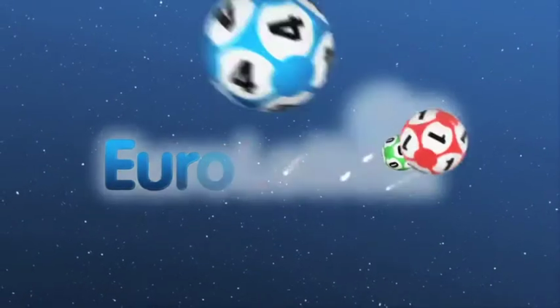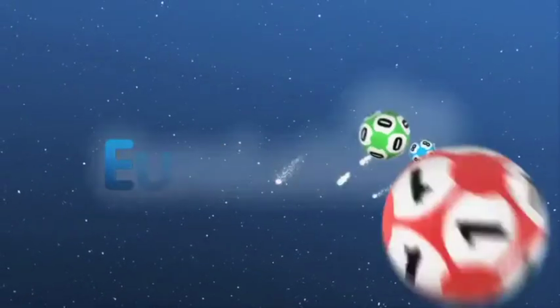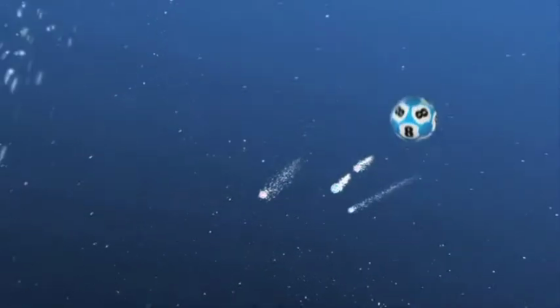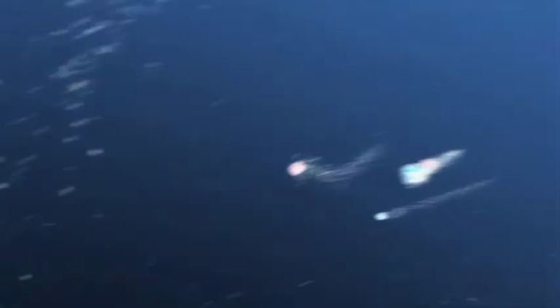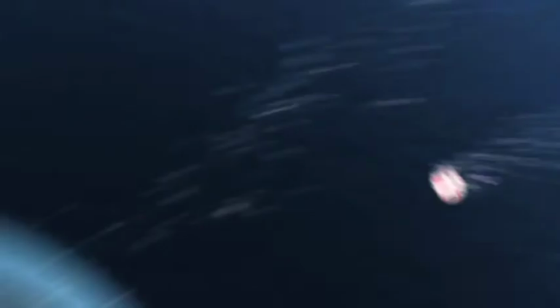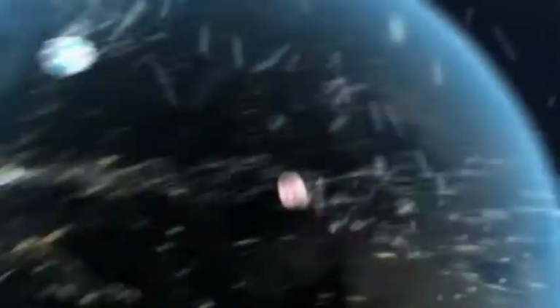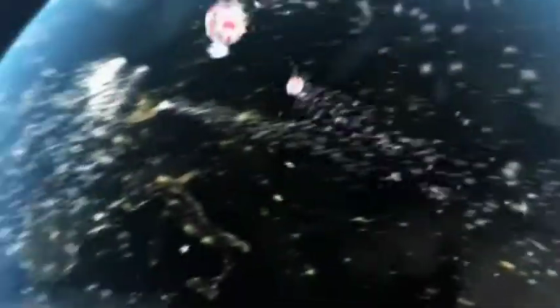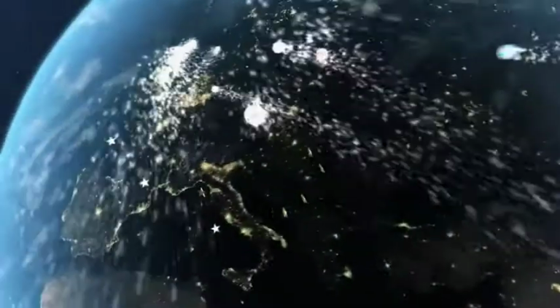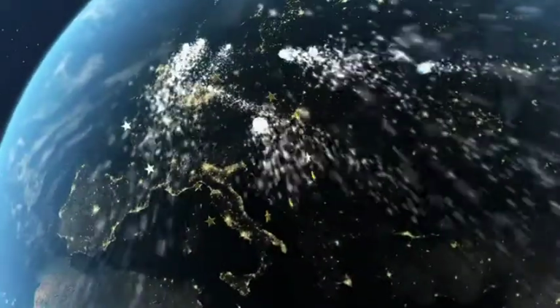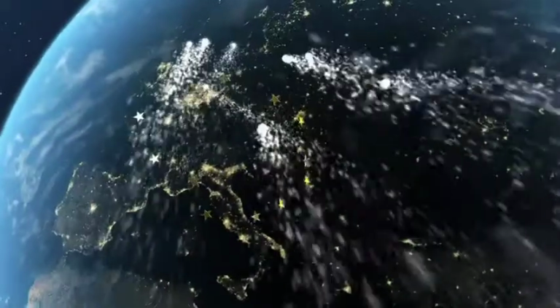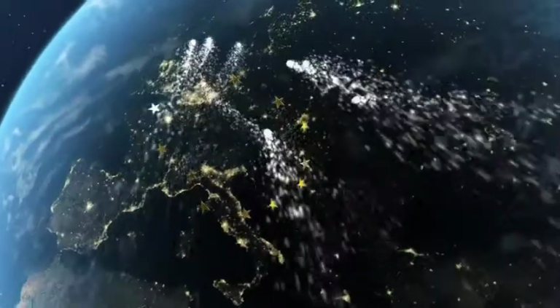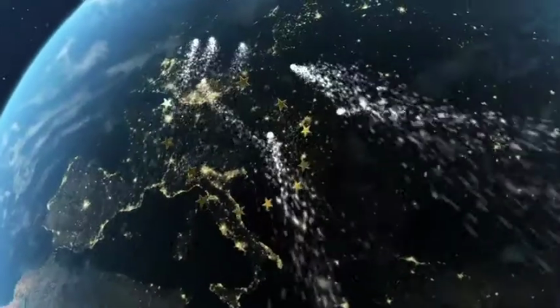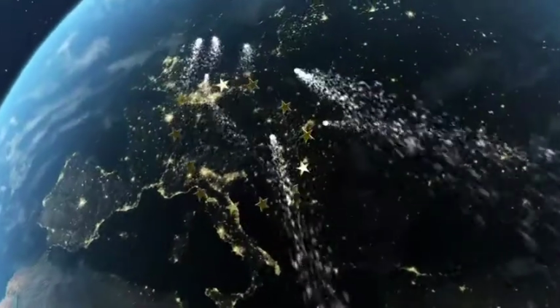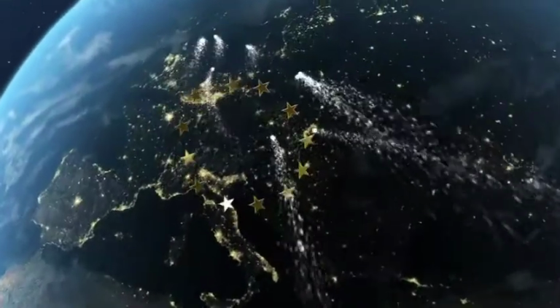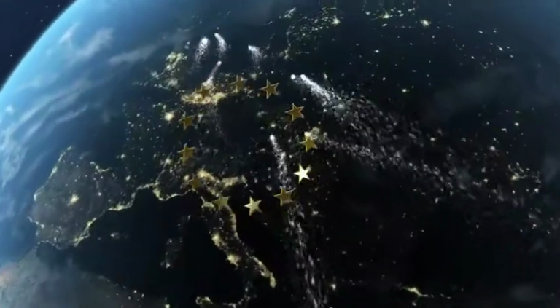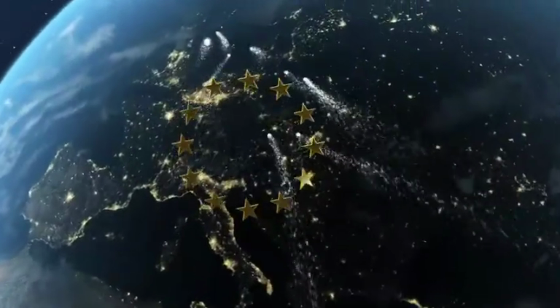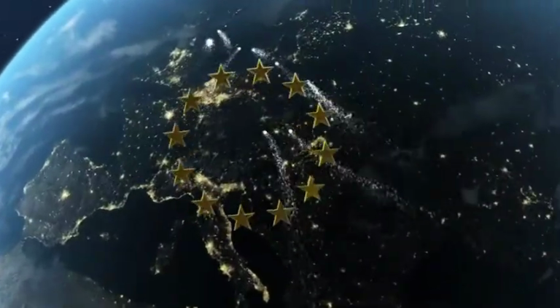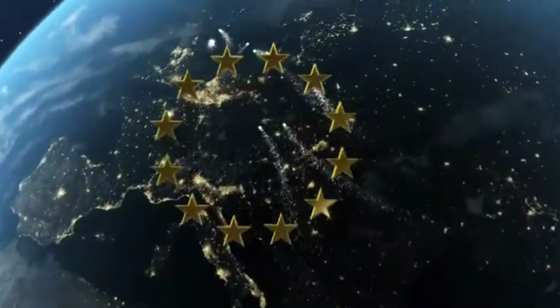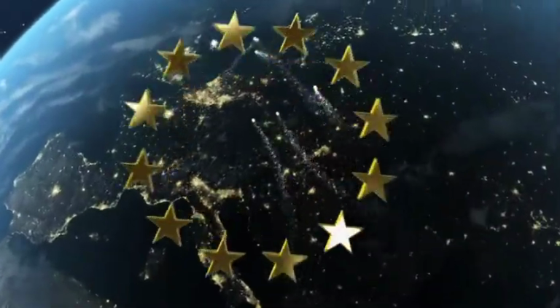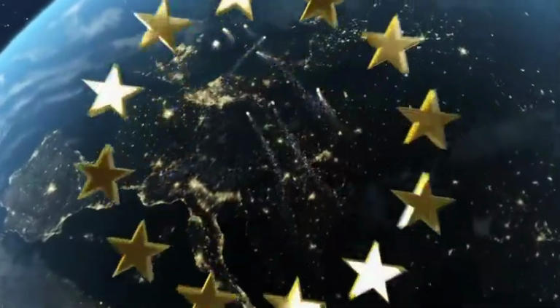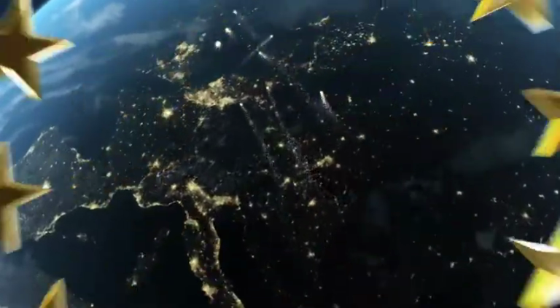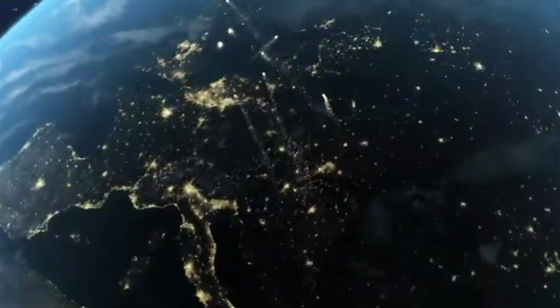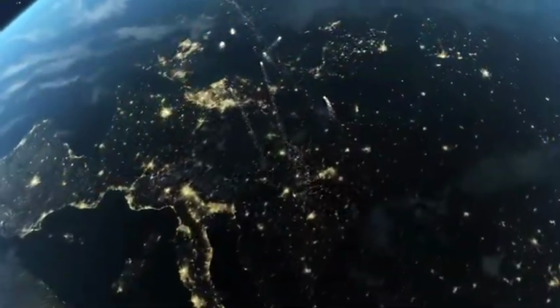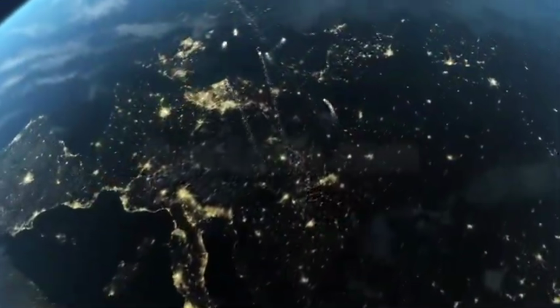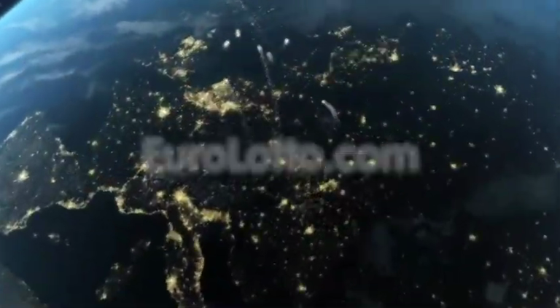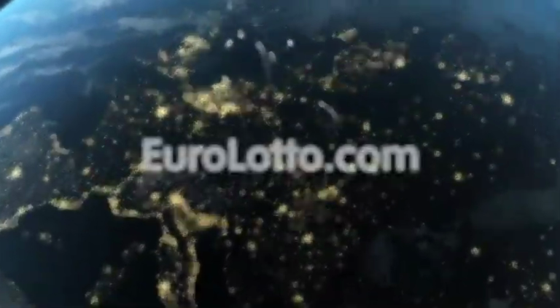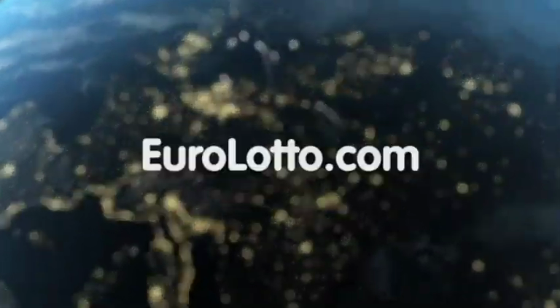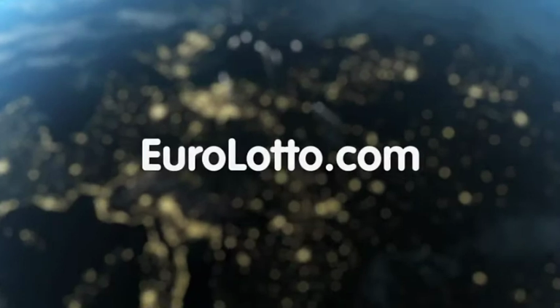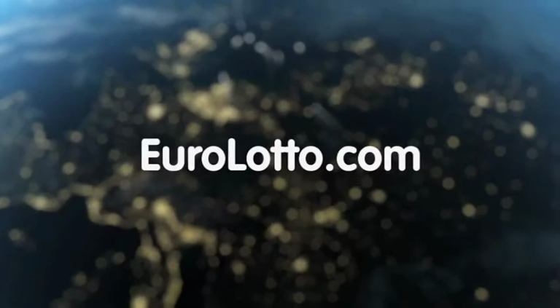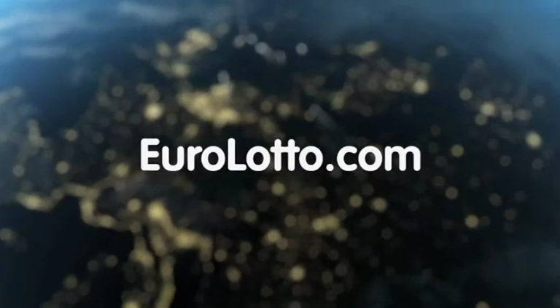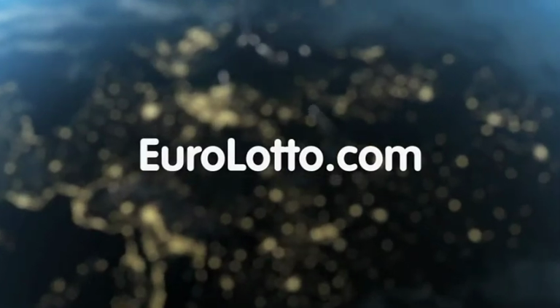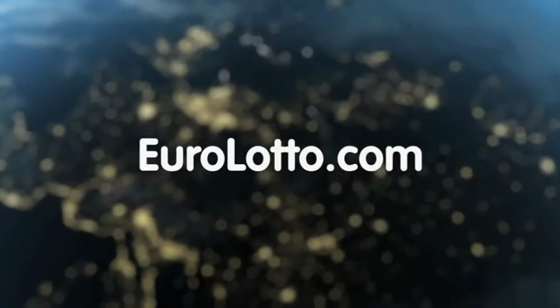That's it from EuroLotto for today. We wish you all a wonderful evening and hope to see you again tomorrow, same time, same place.